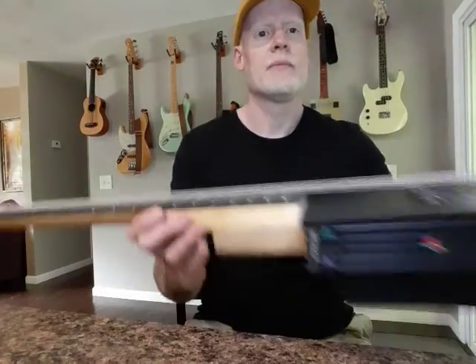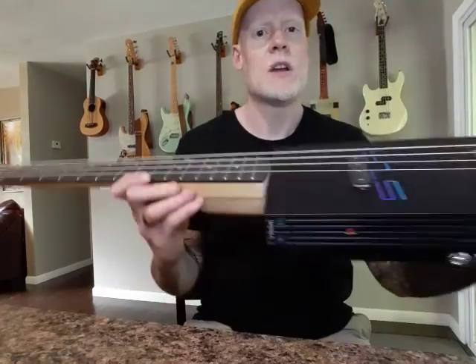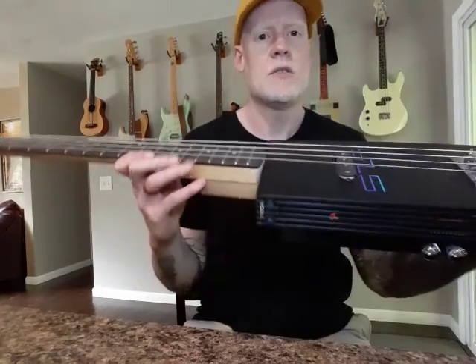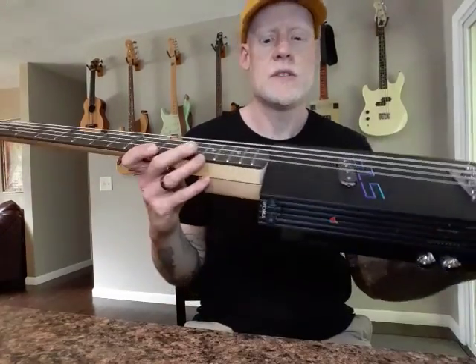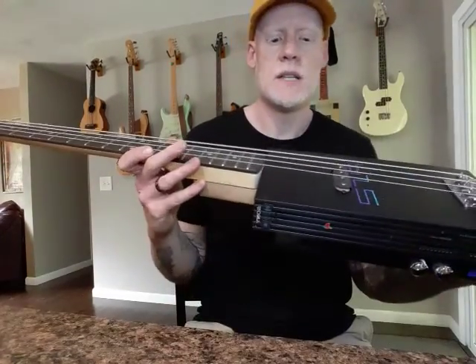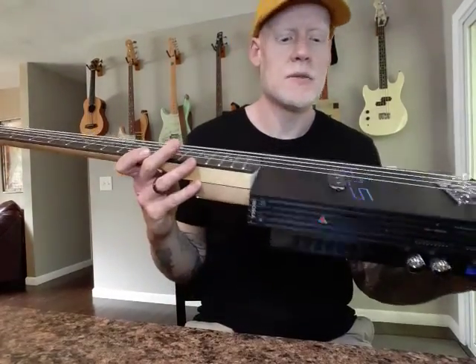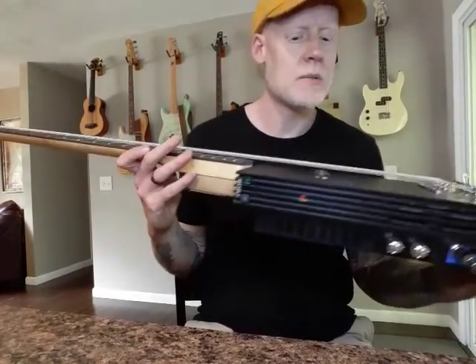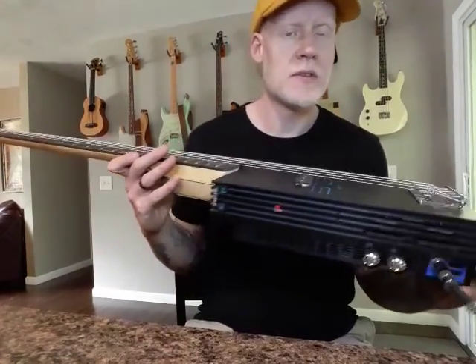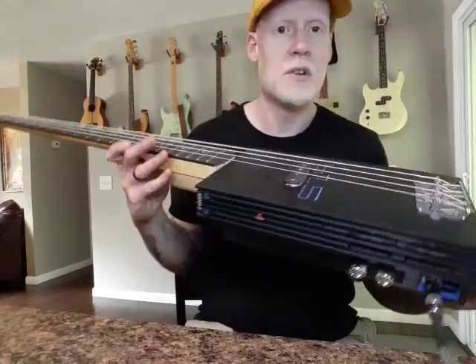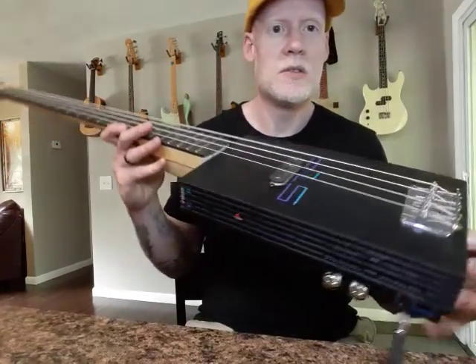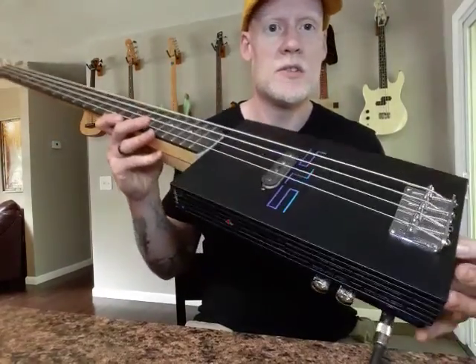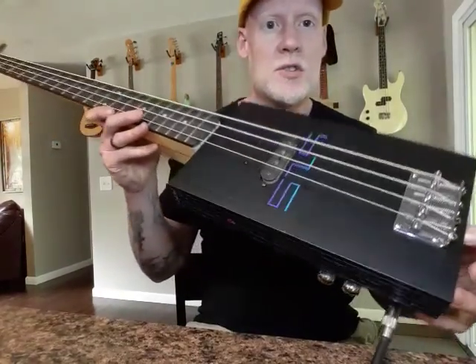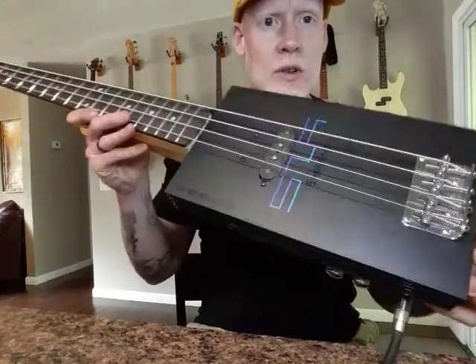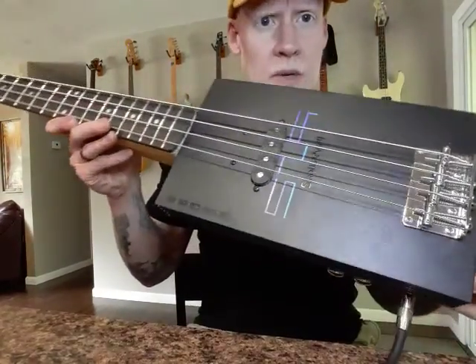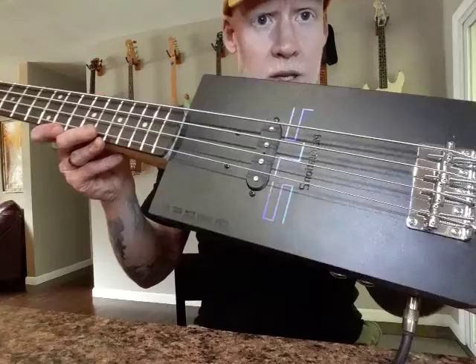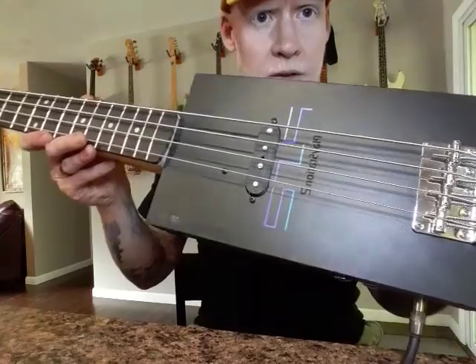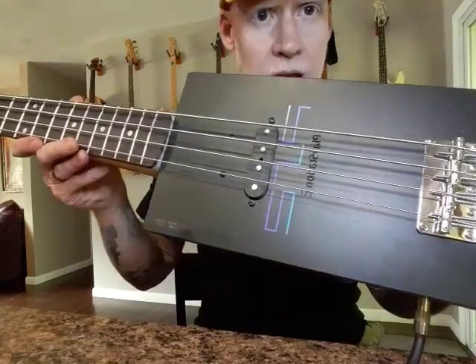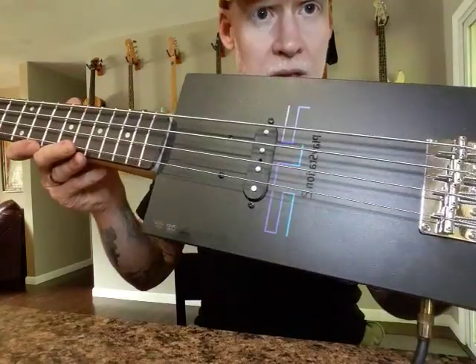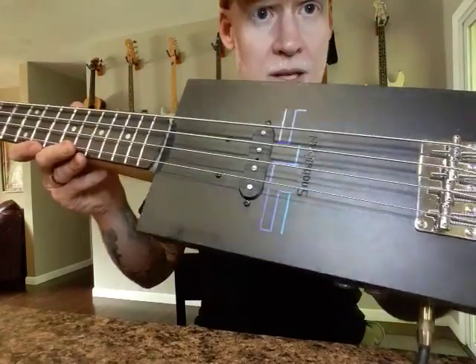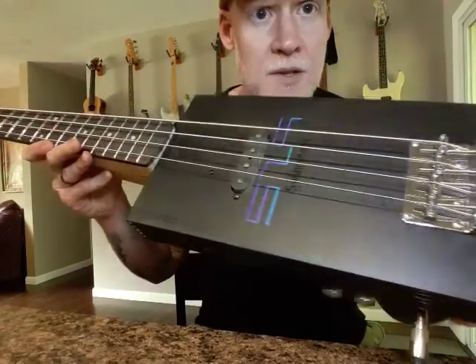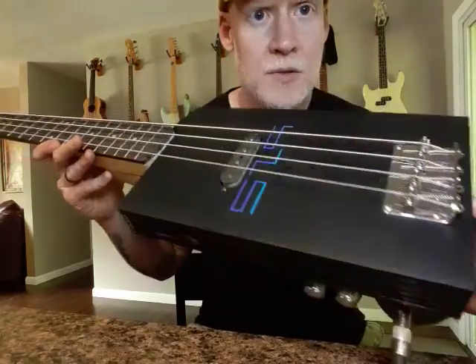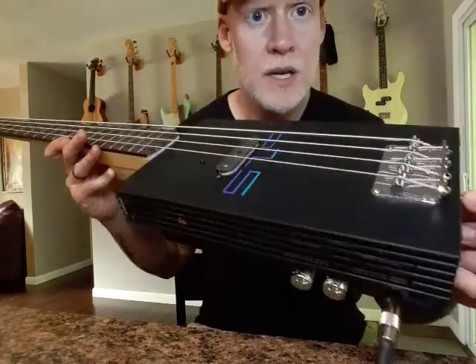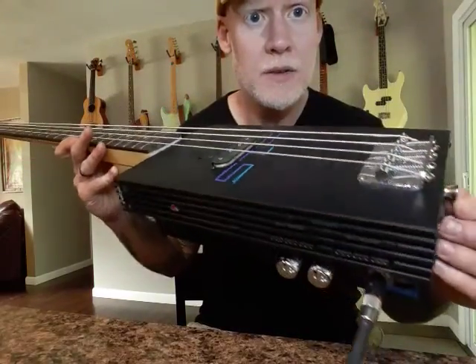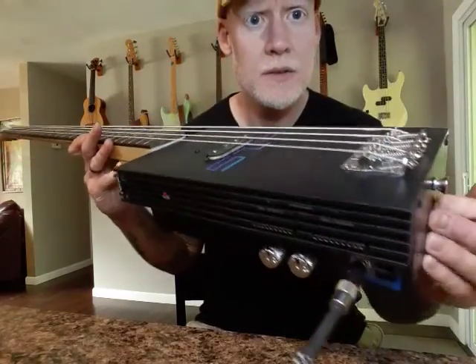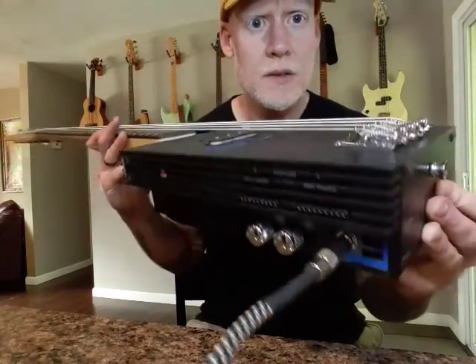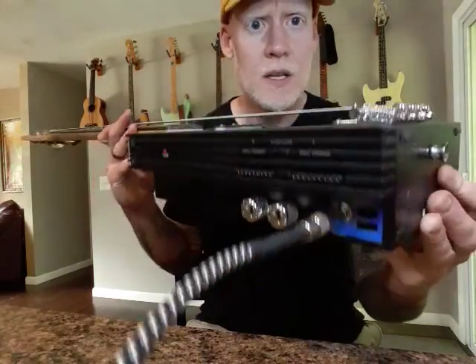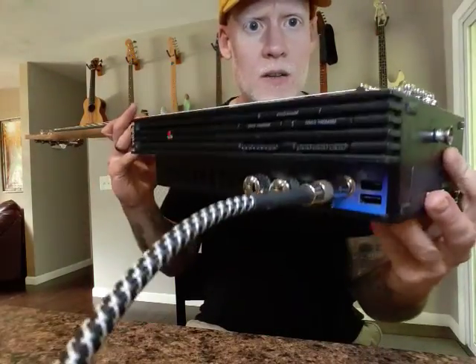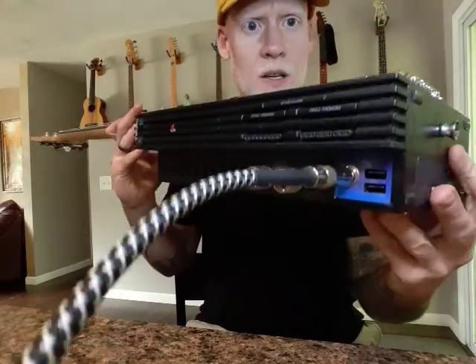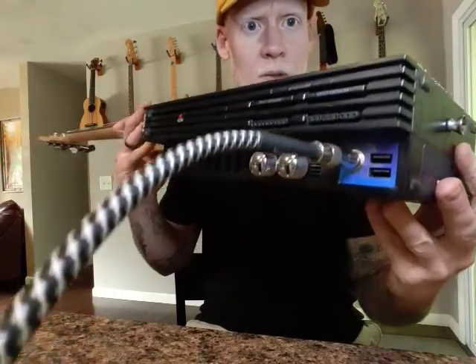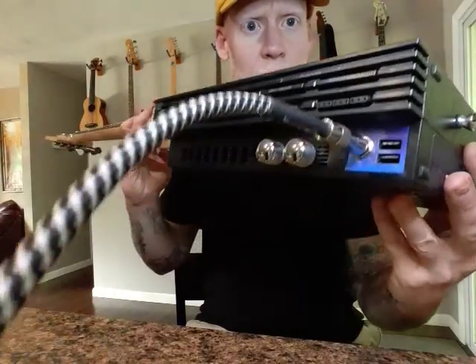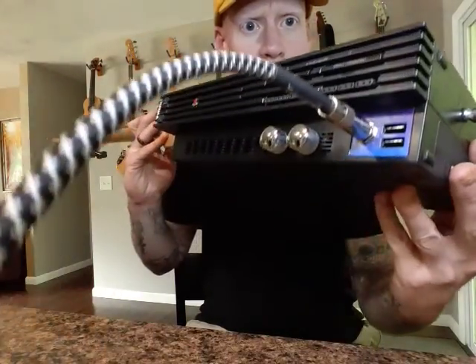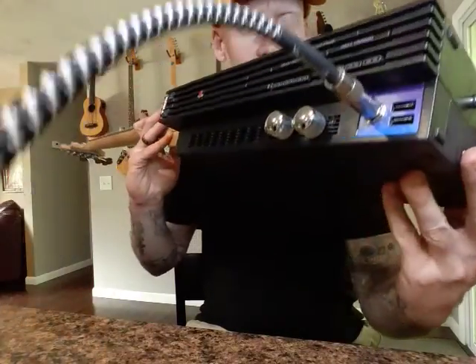Hello, this is Eli with Scrap Metal Studios, just showing off my latest PlayStation 2 bass. Kind of do a little walk around.